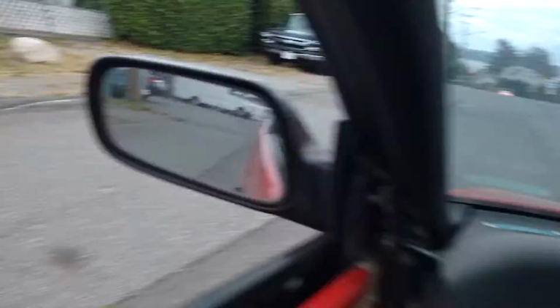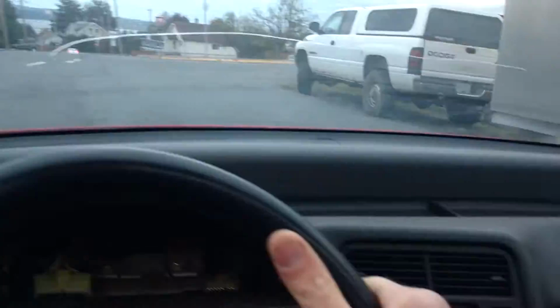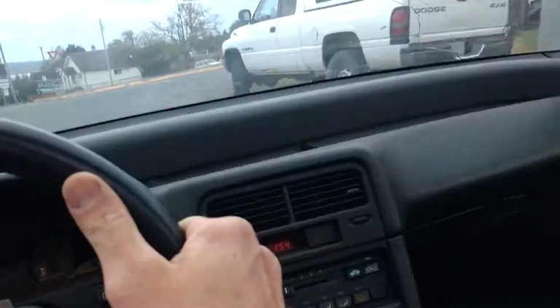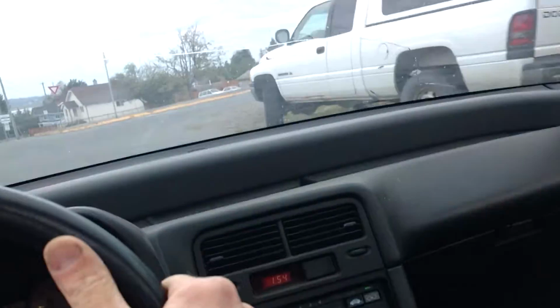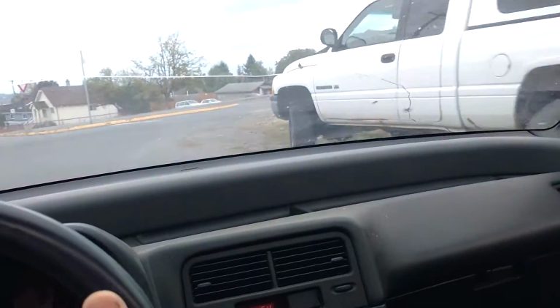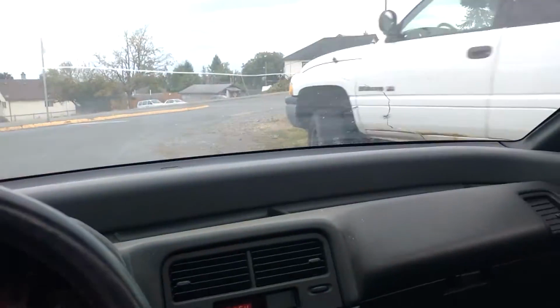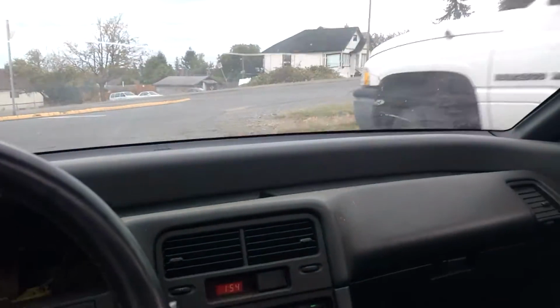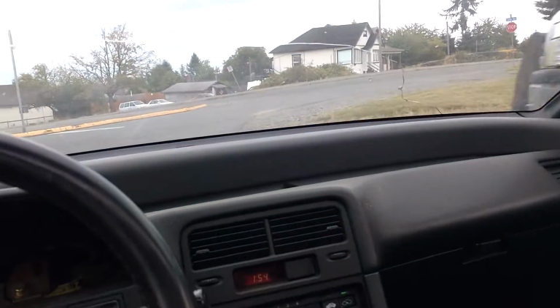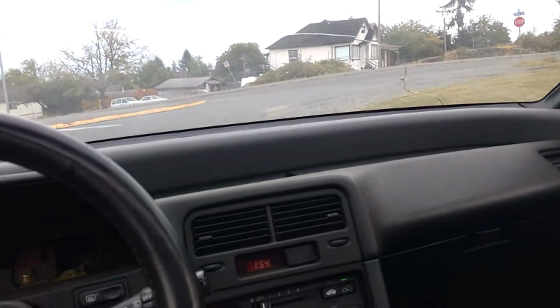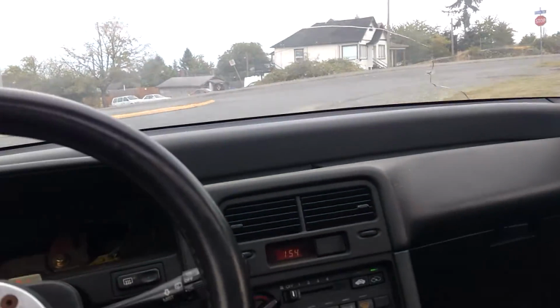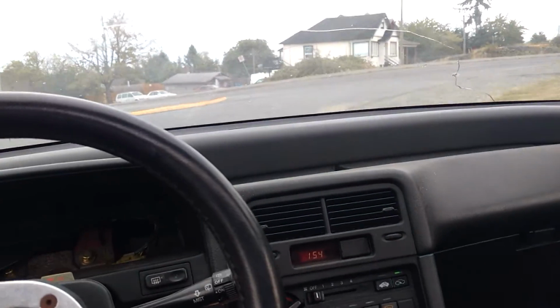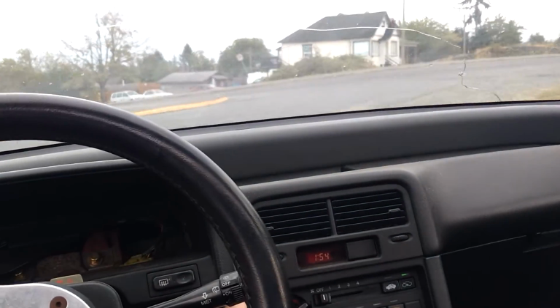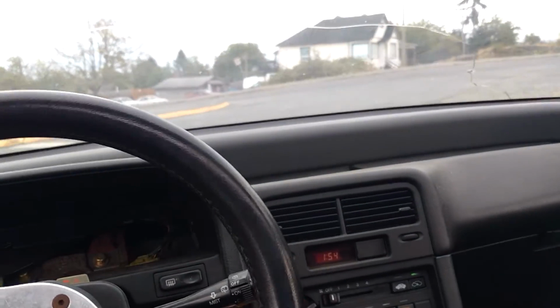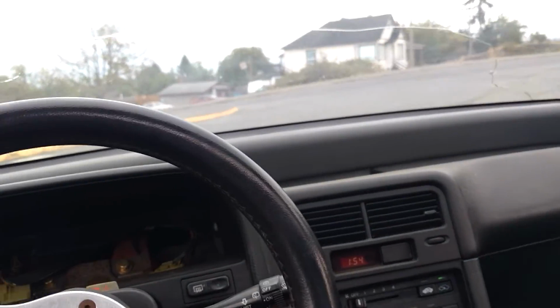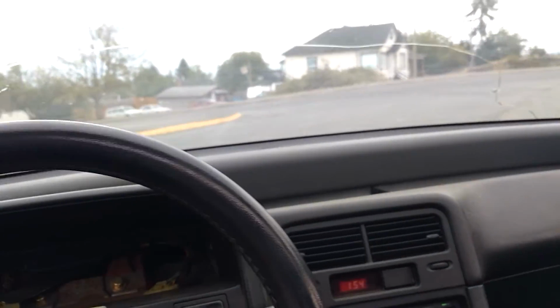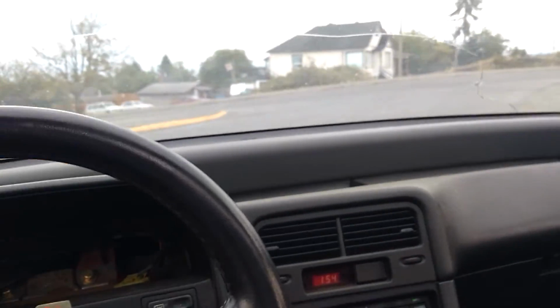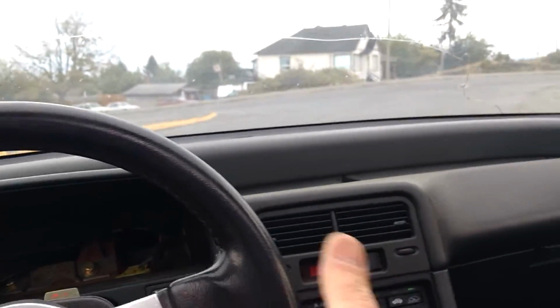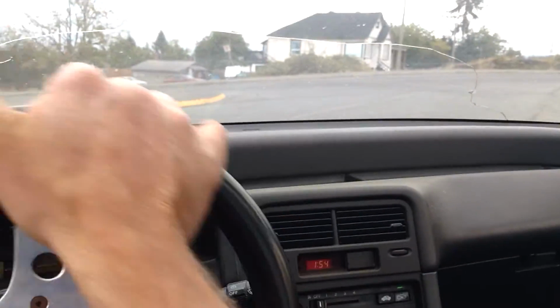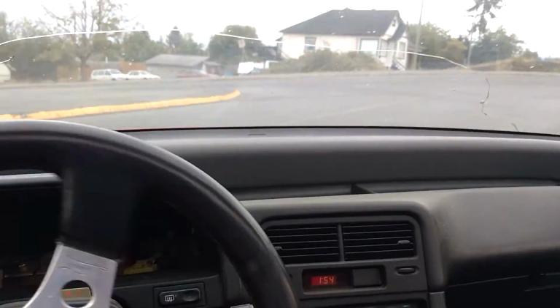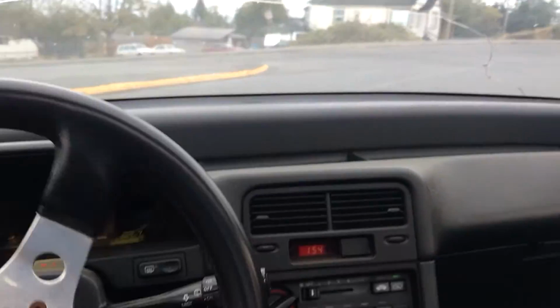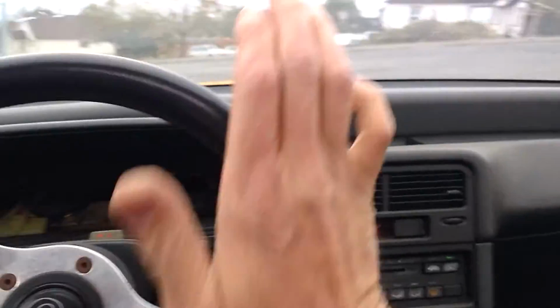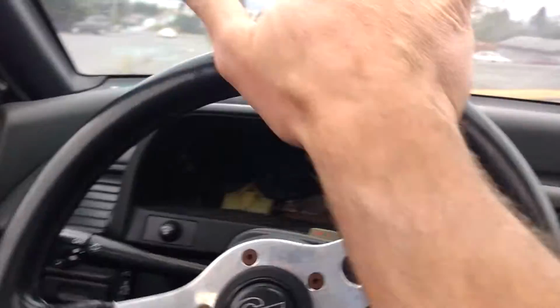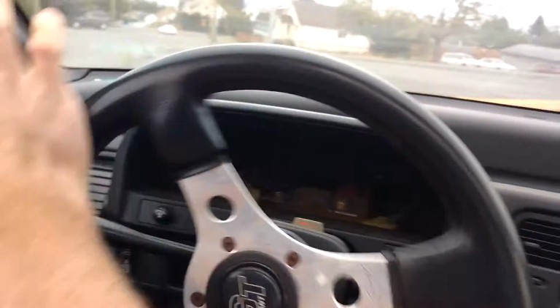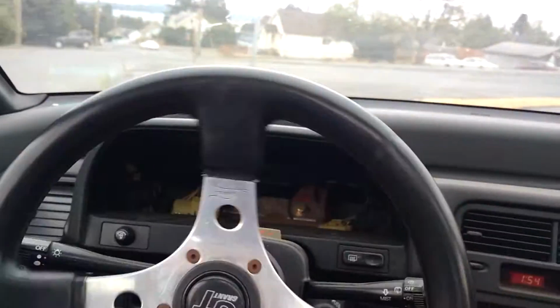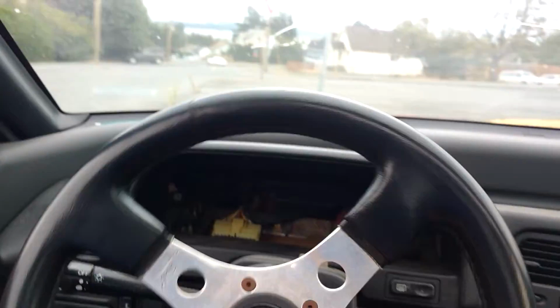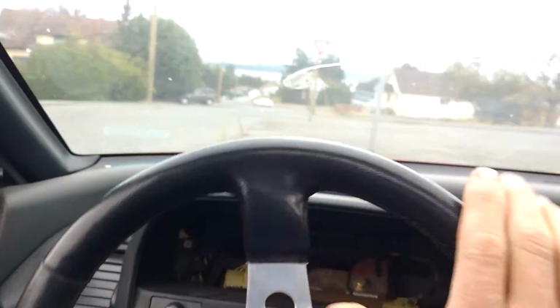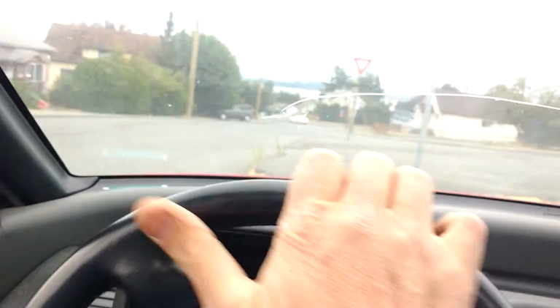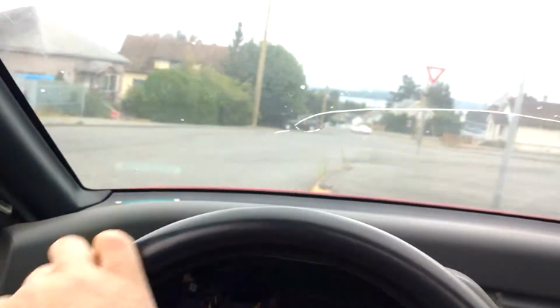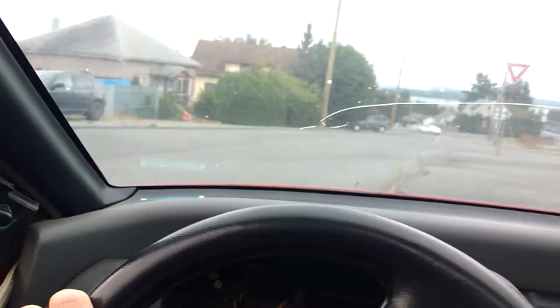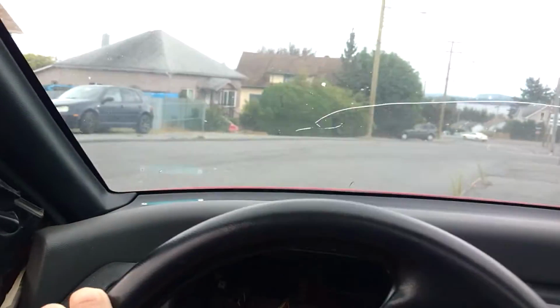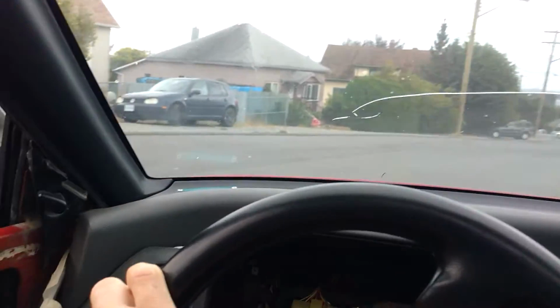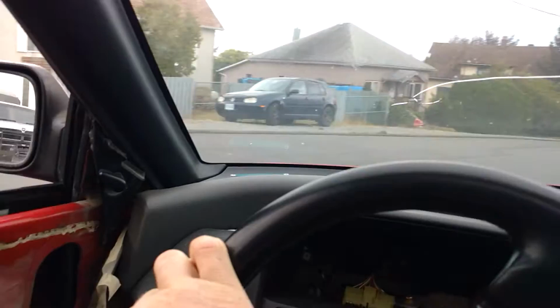It spins rubber, lays rubber as long as I want. I can have this thing laying rubber at 100 kilometers an hour.